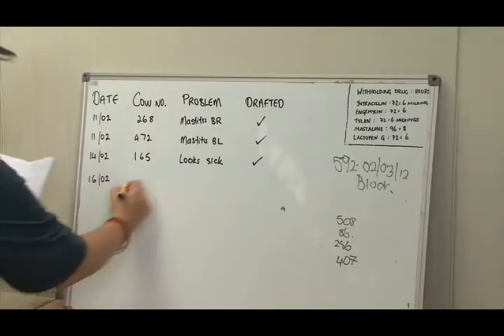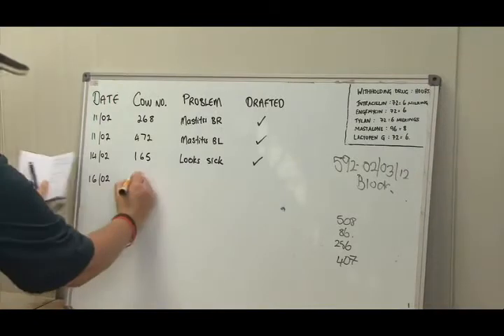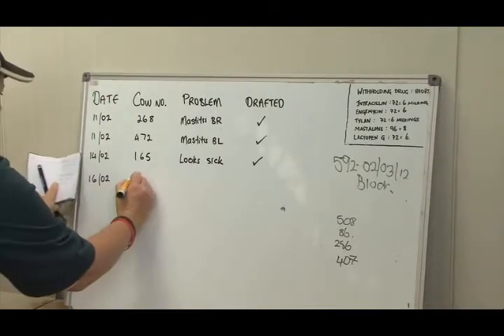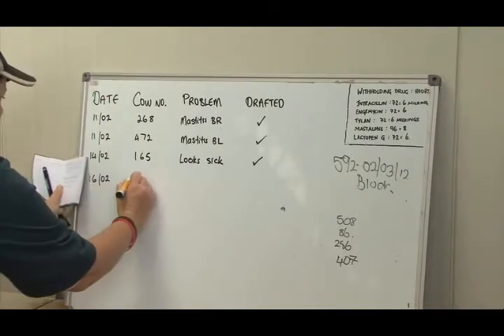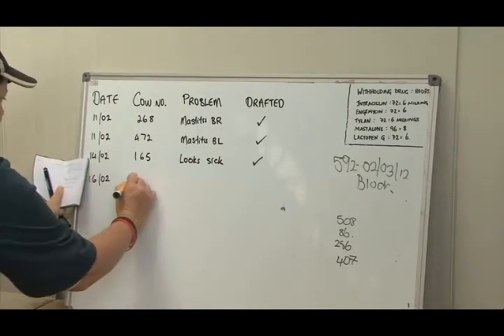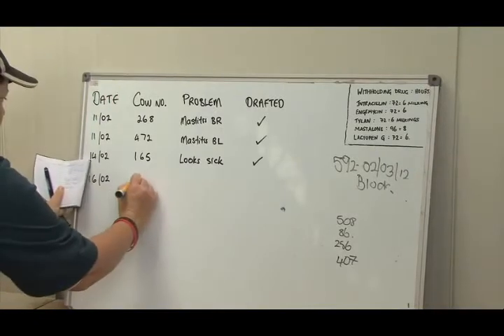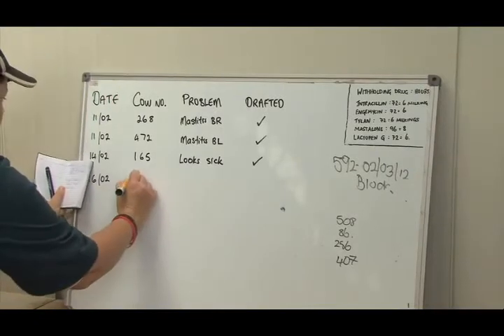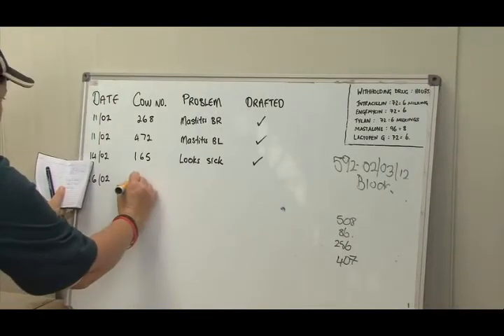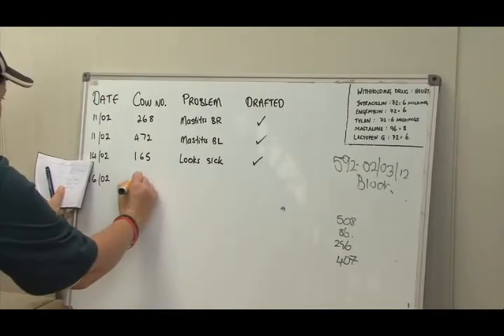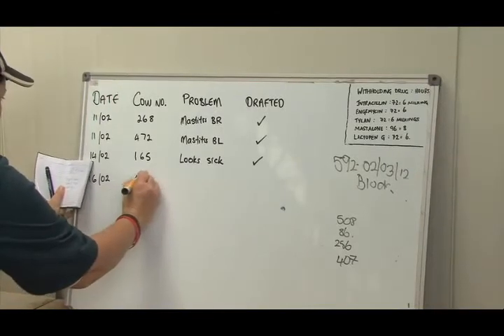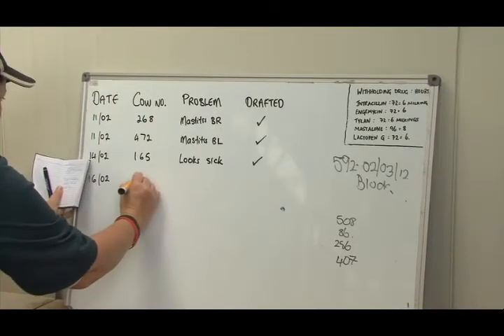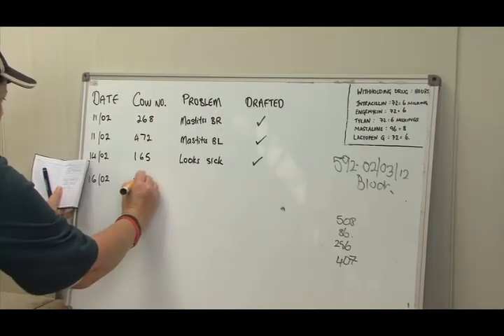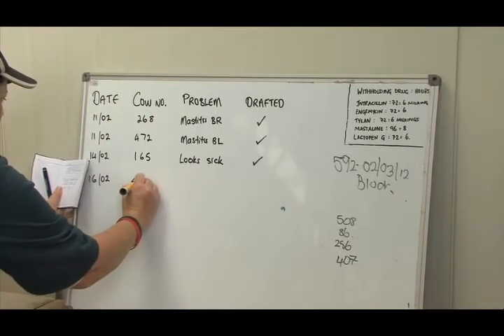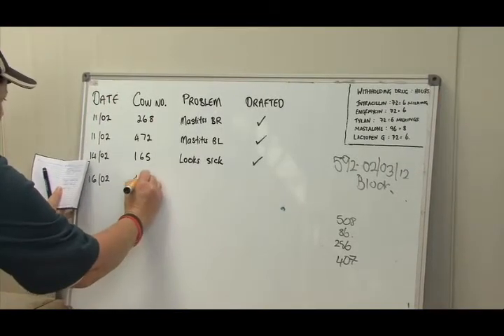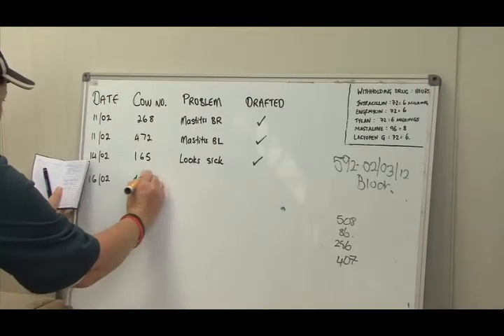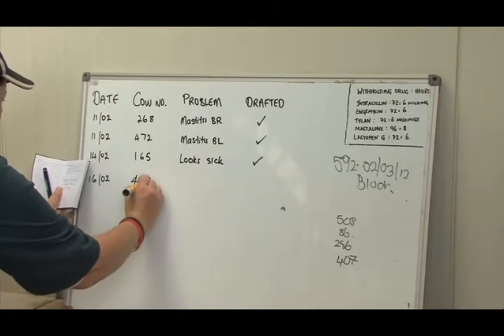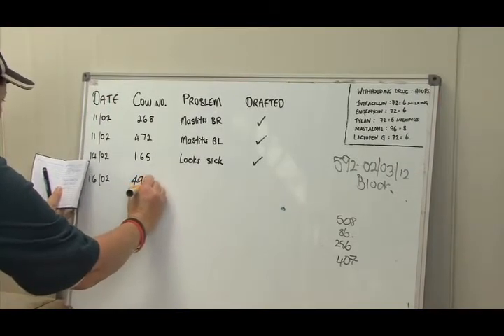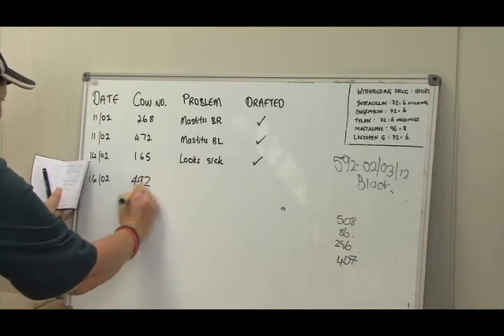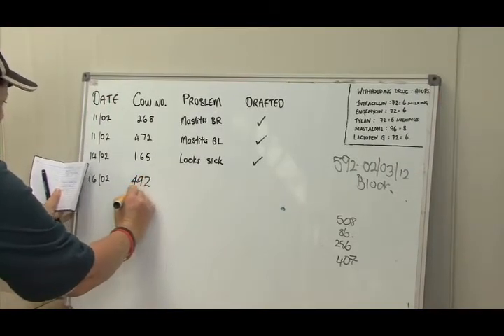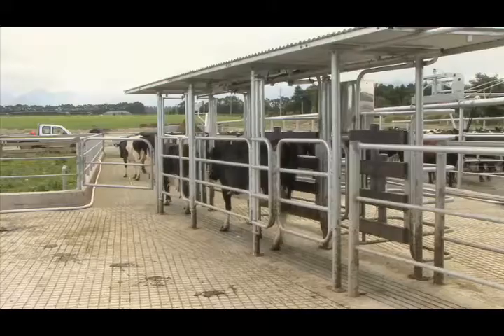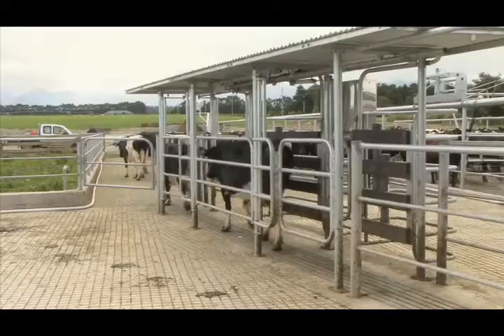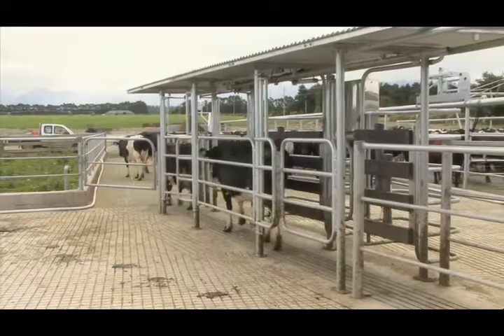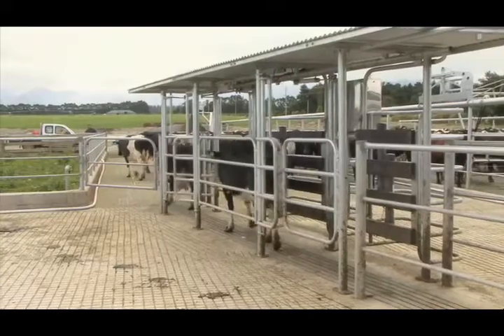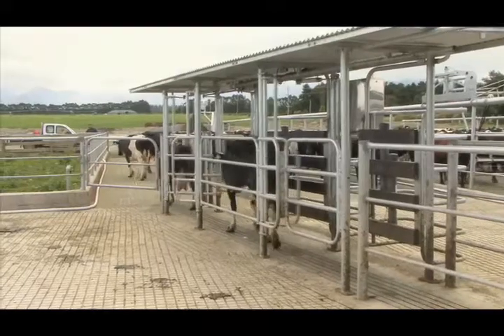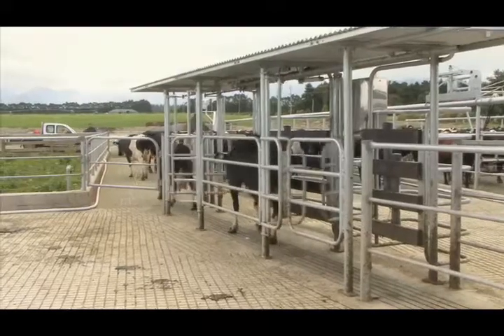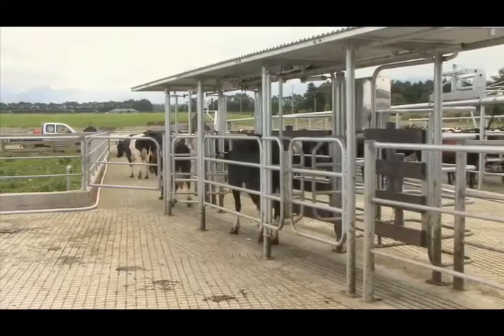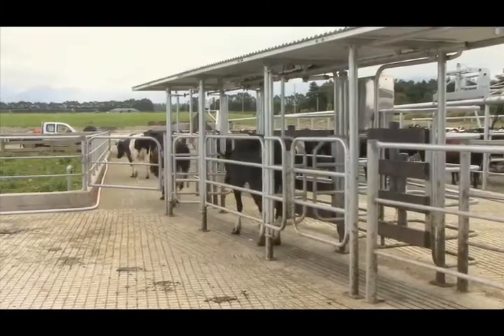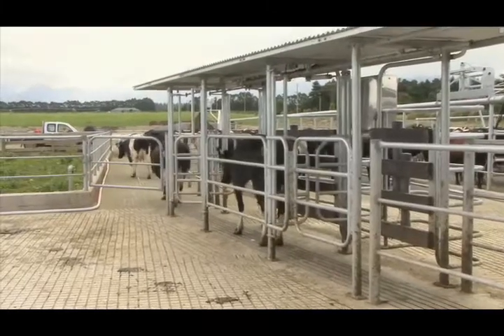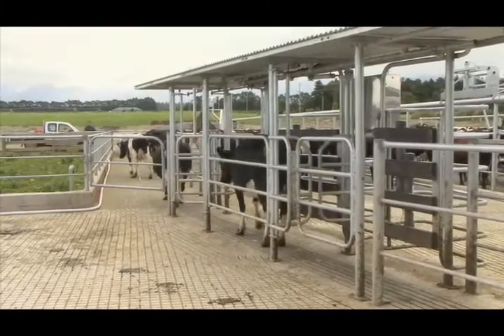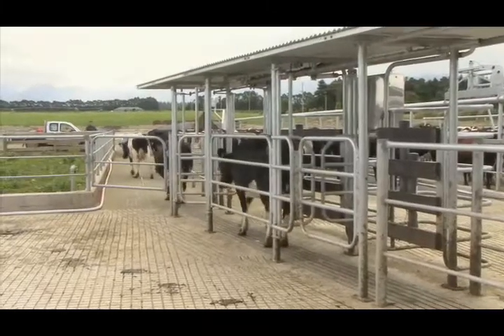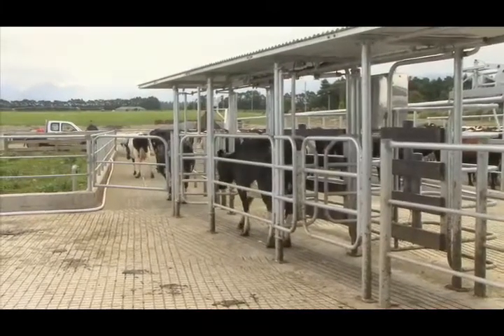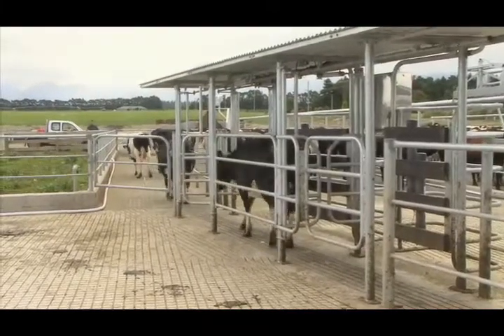If a lame cow is found, record her number, then draft and examine her as soon as possible.